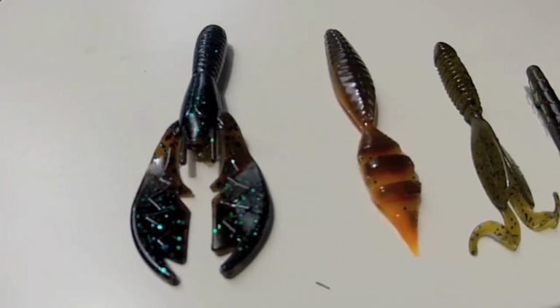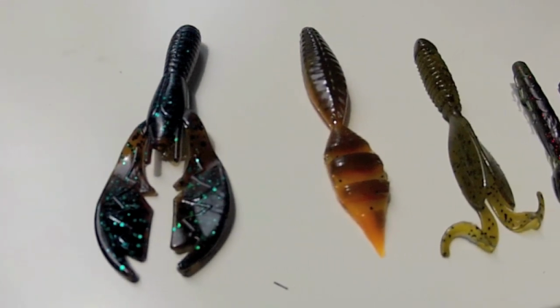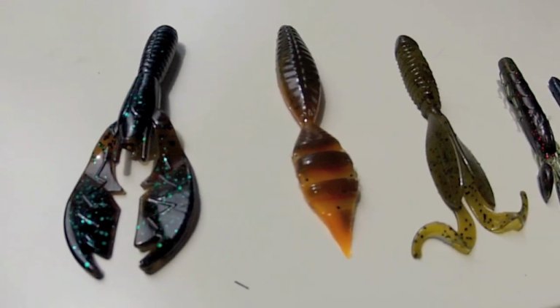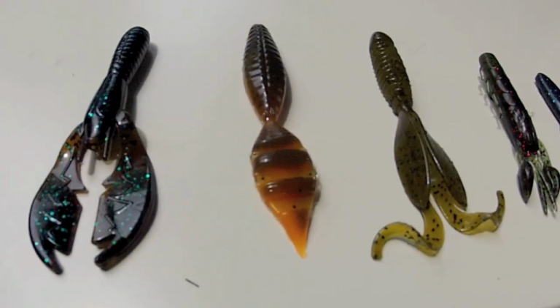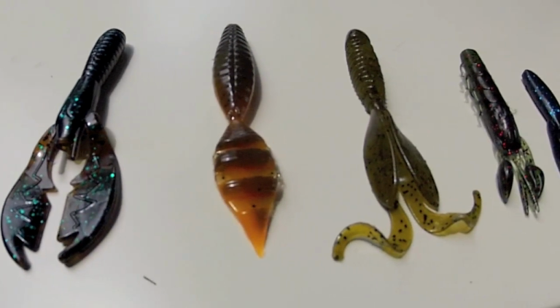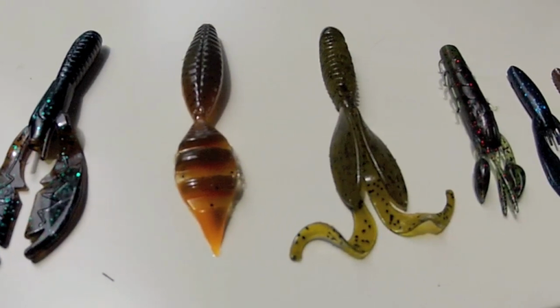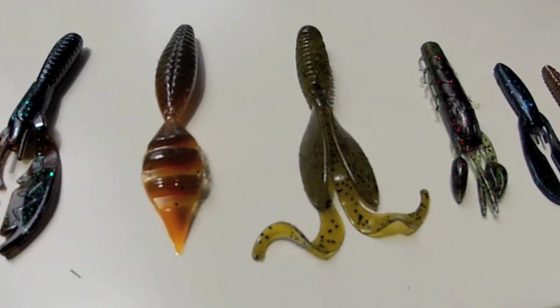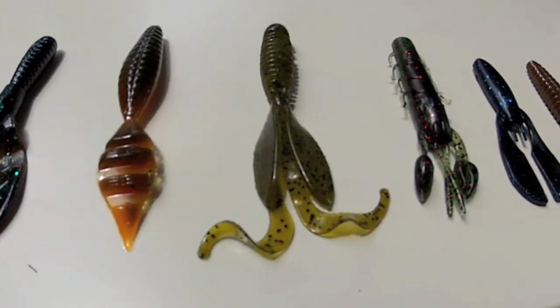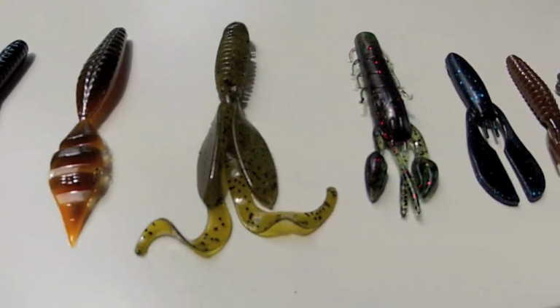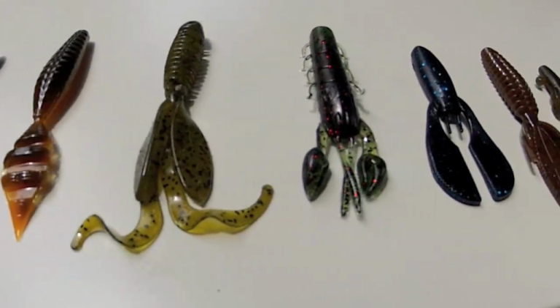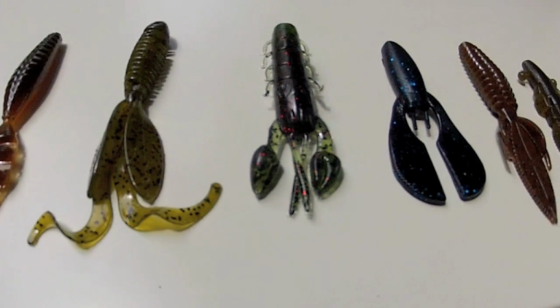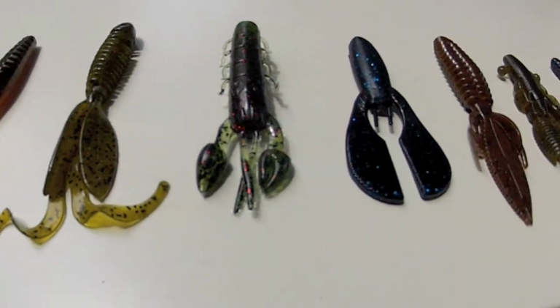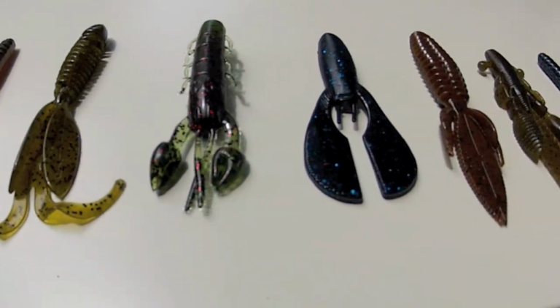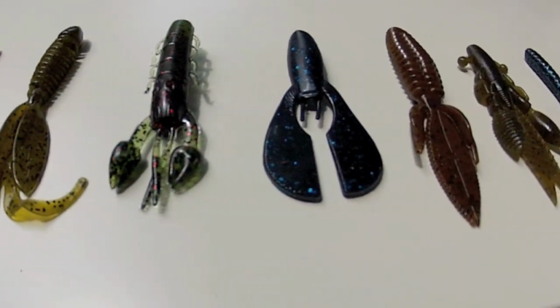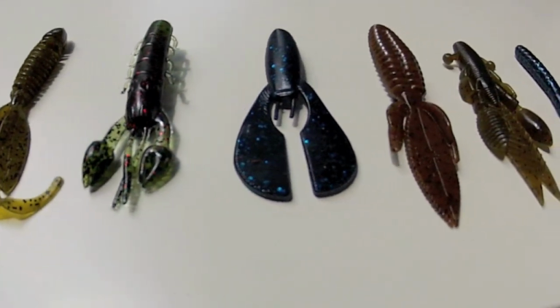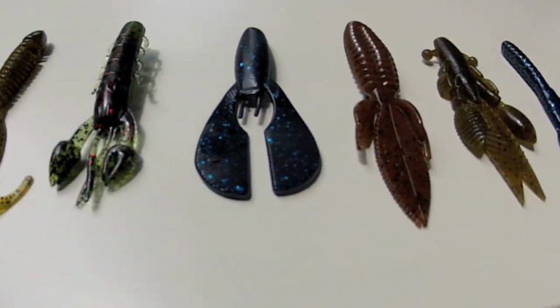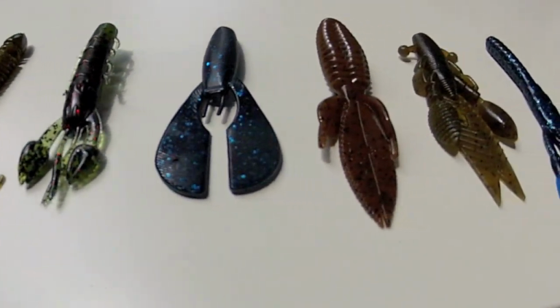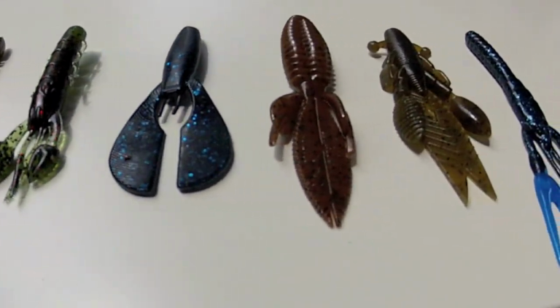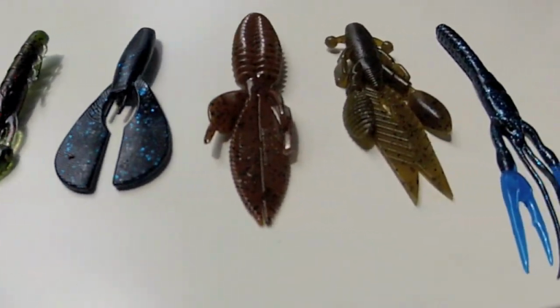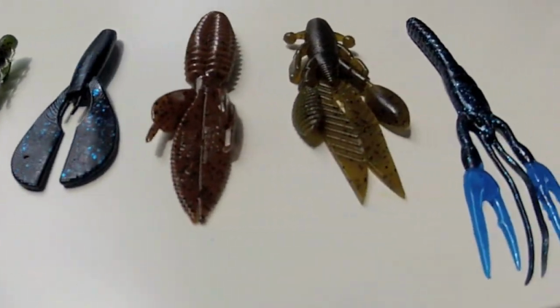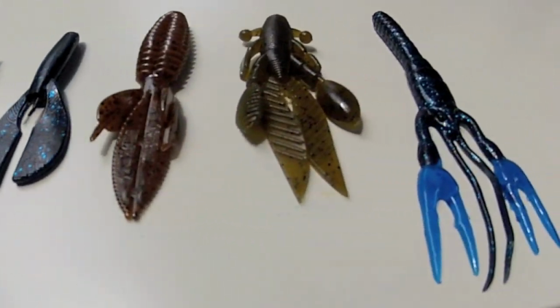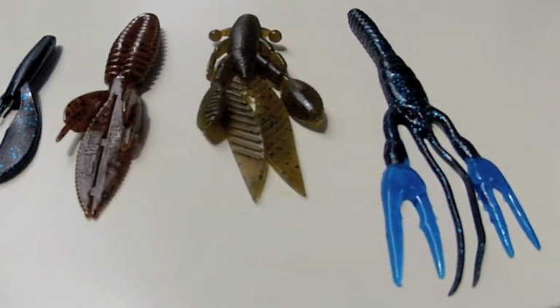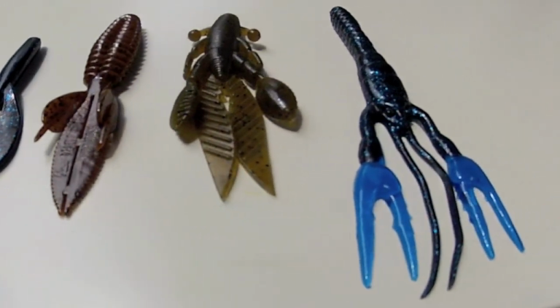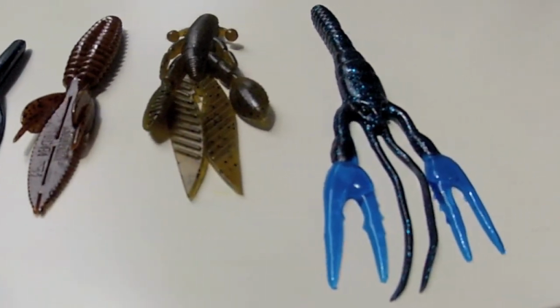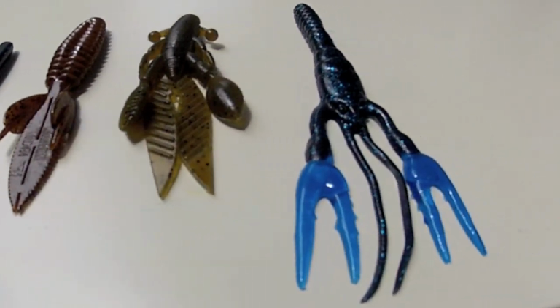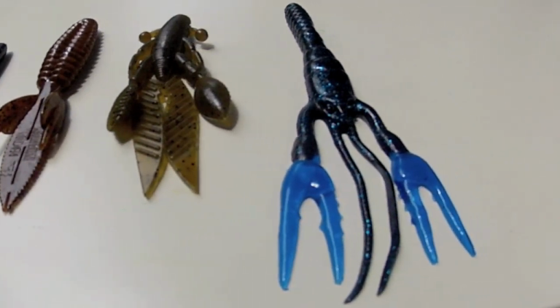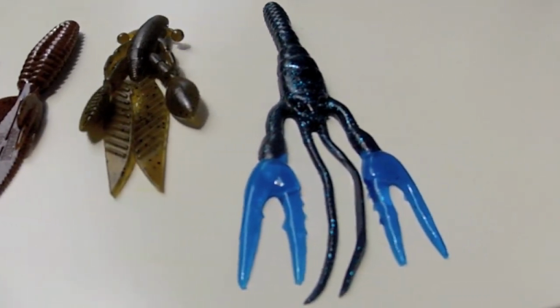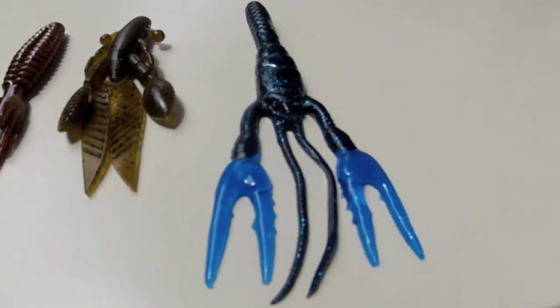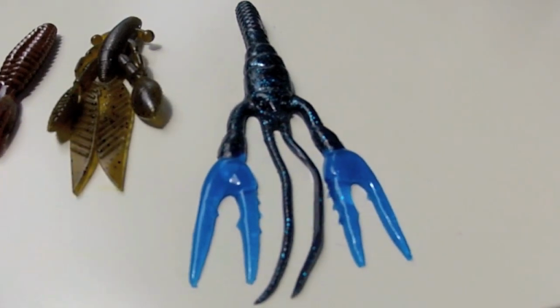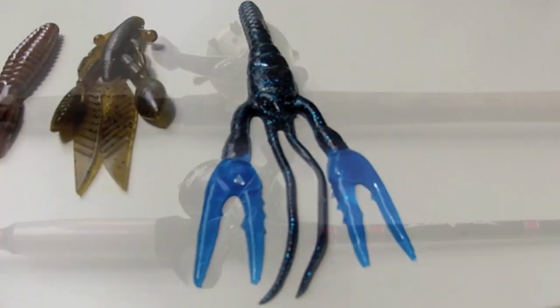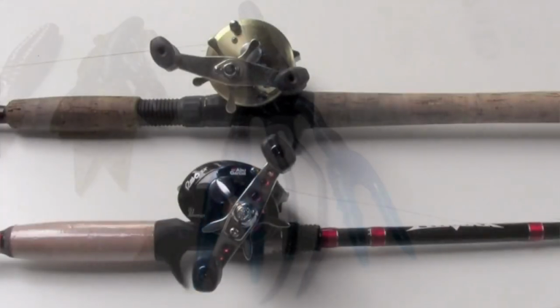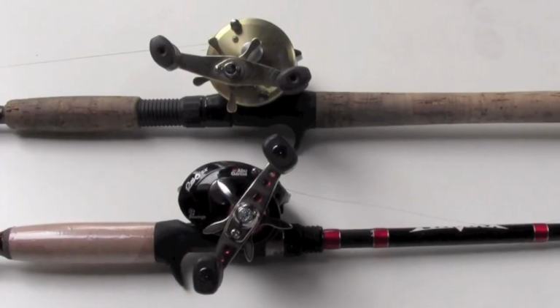Talking about baits, there's so many to choose from. They all kind of look like craws or creature baits. I like the slimmest profile for slipping through the grass.